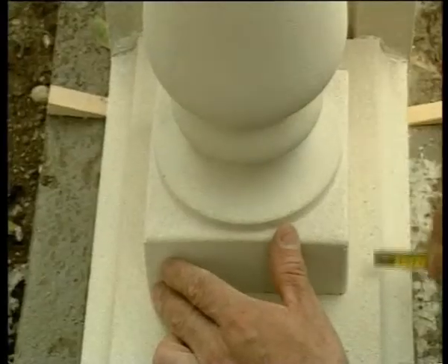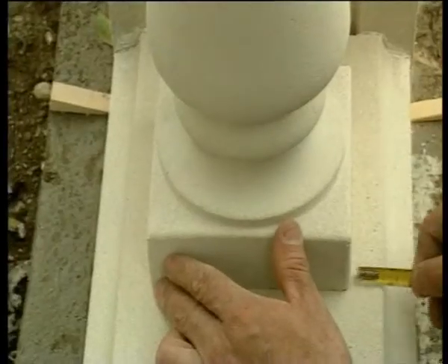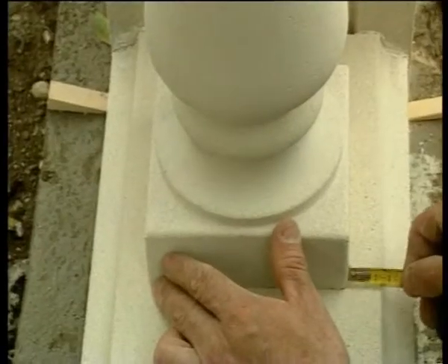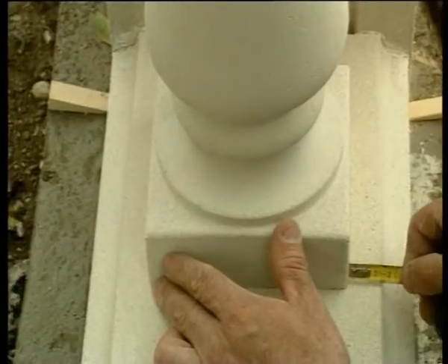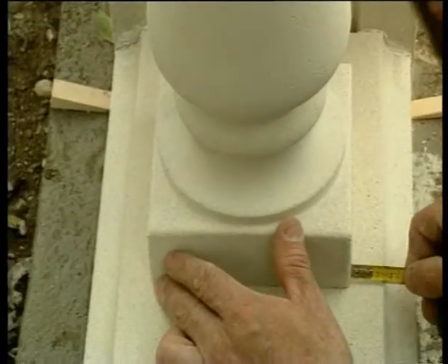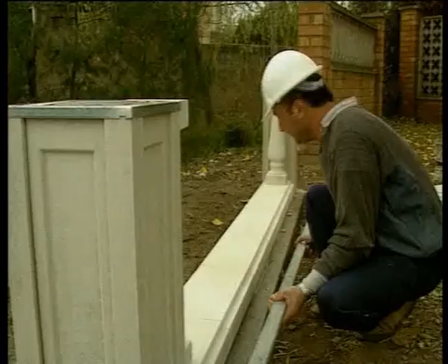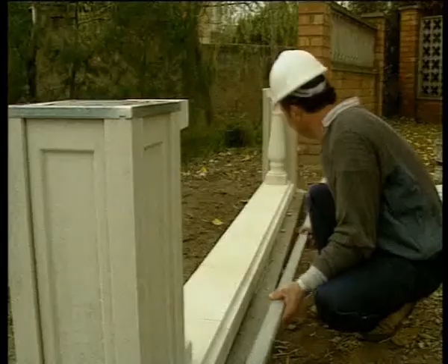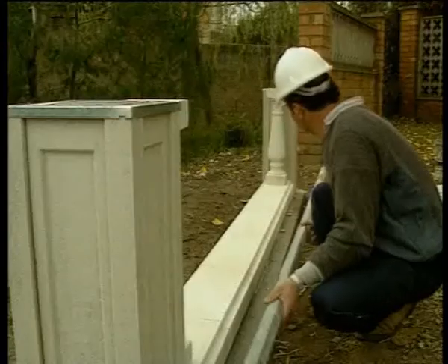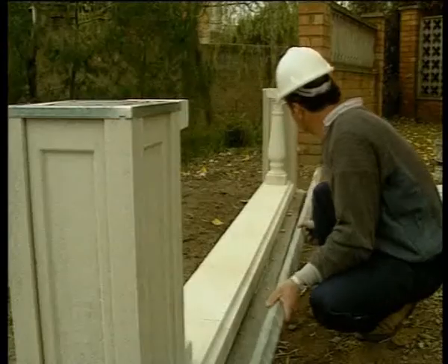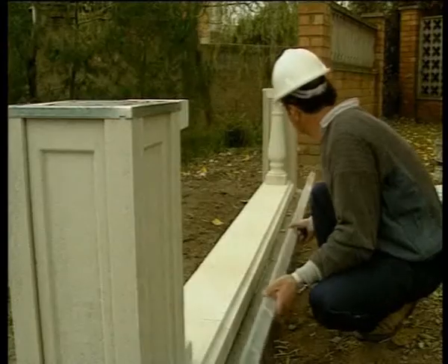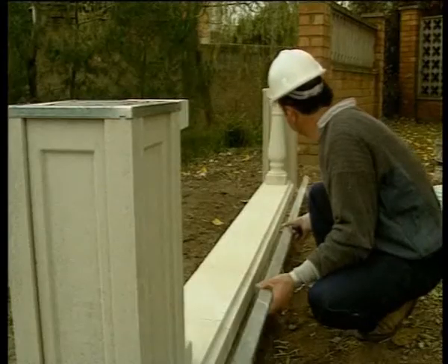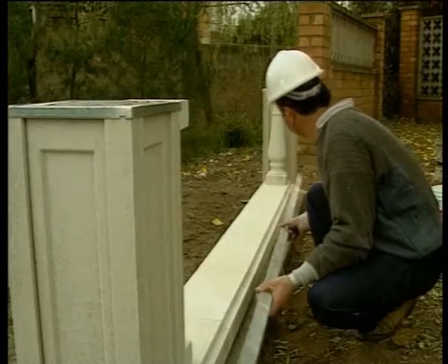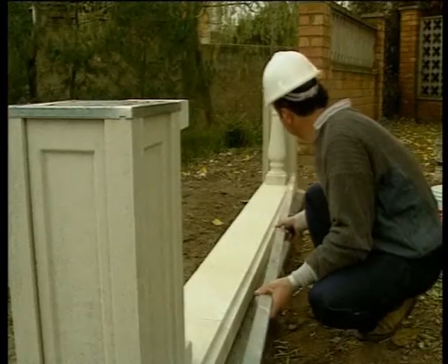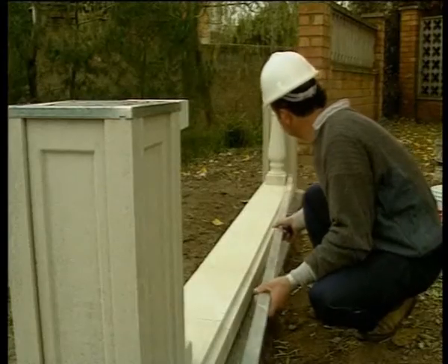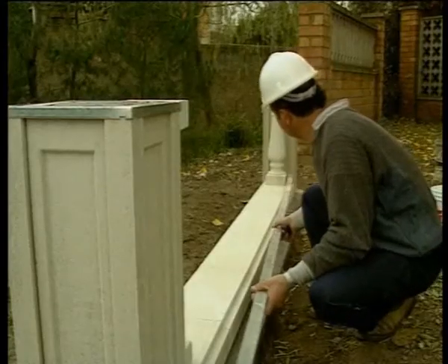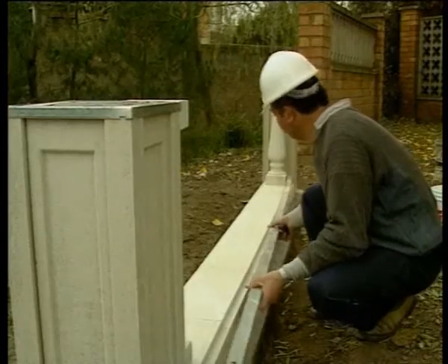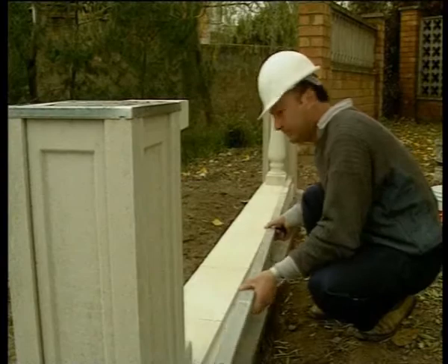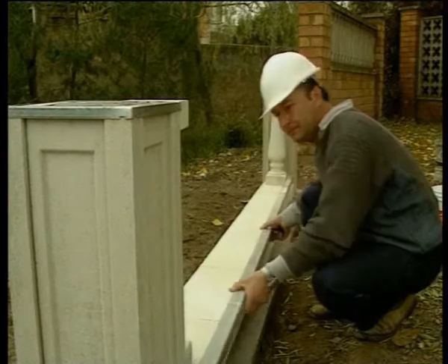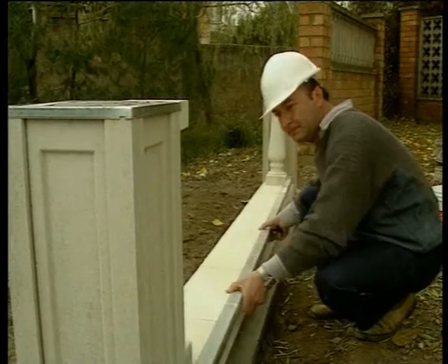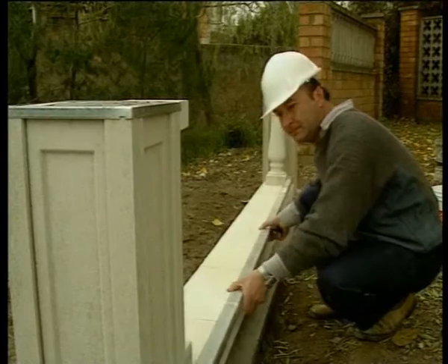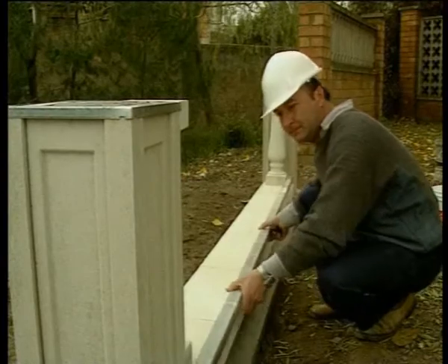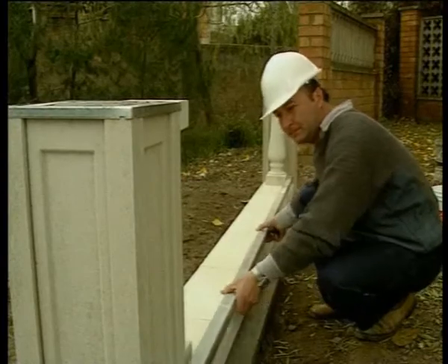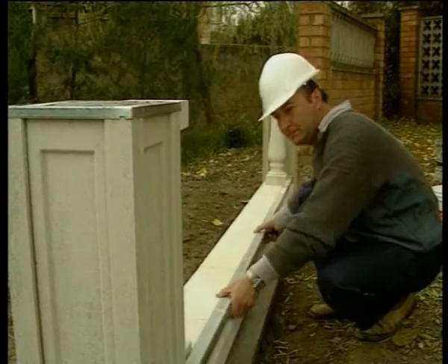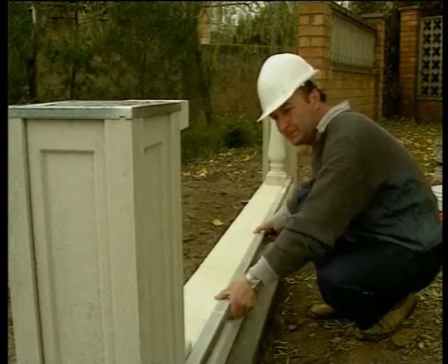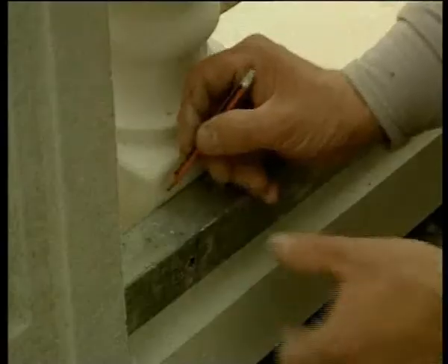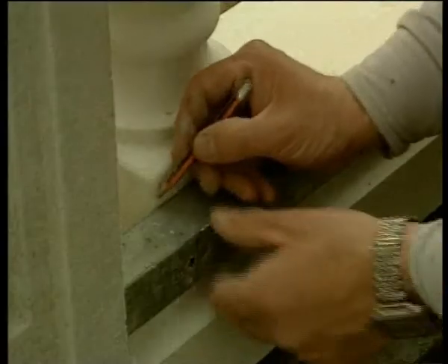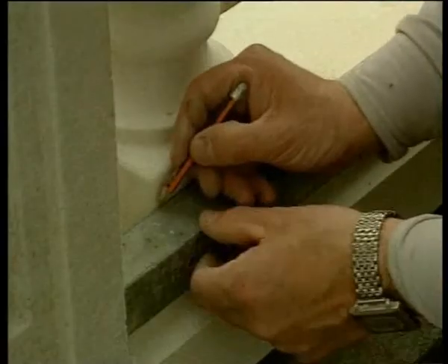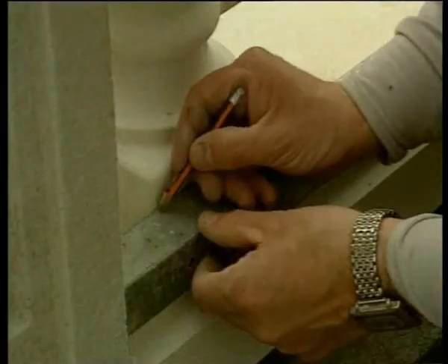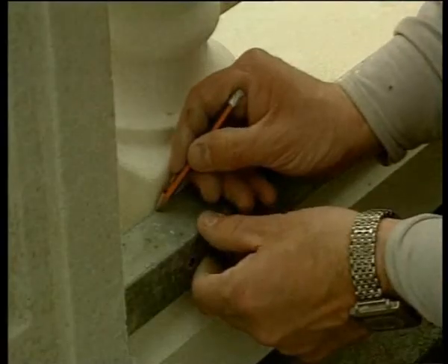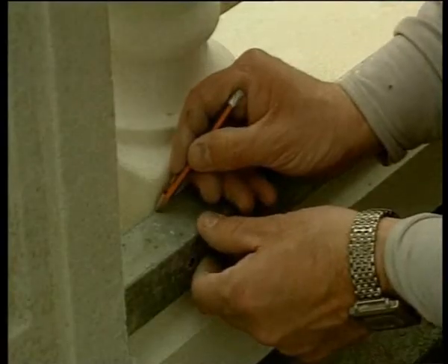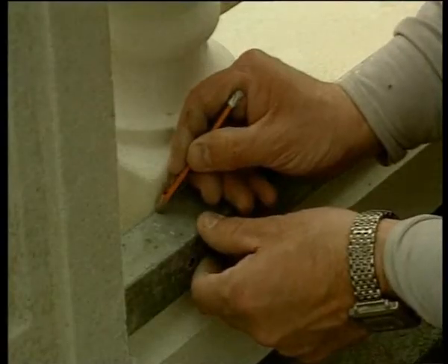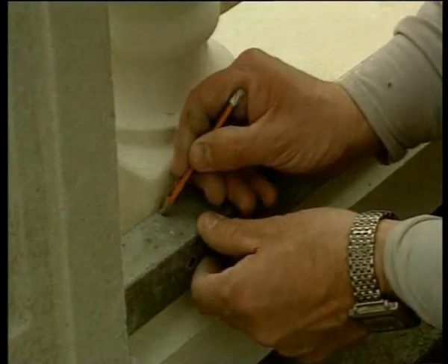Once the two pillars have been built, marking the gap, the balusters are set and reinforced at the bottom.